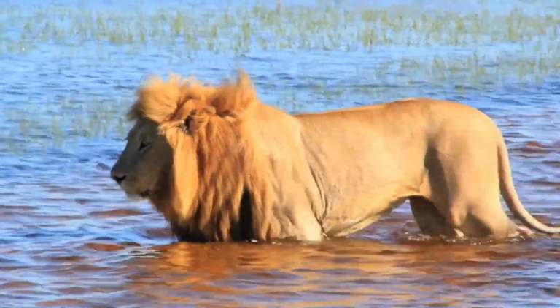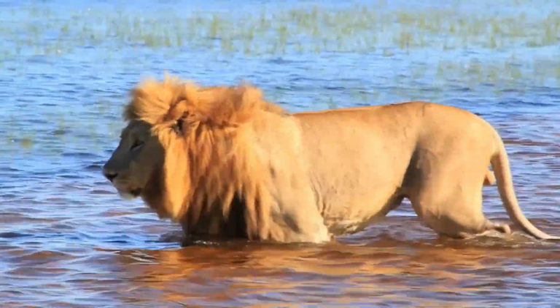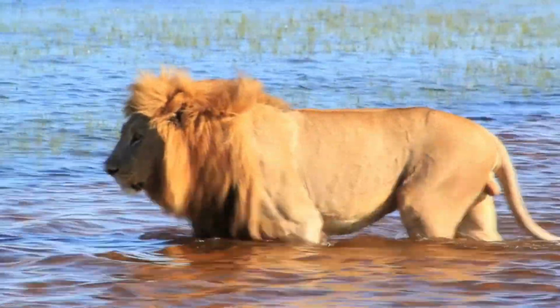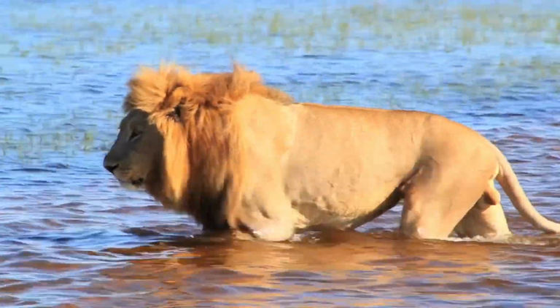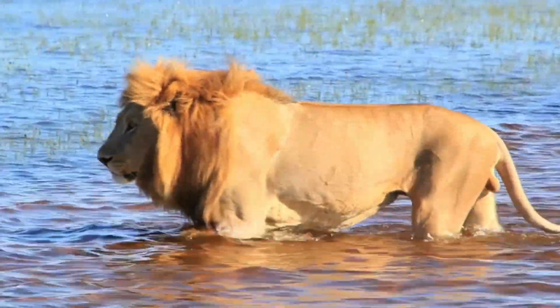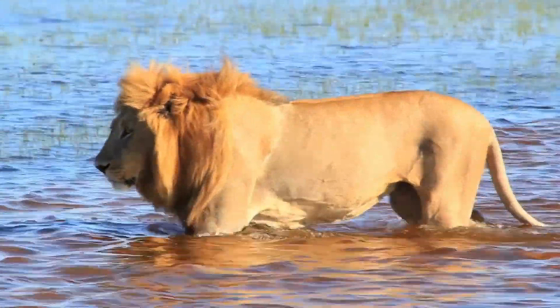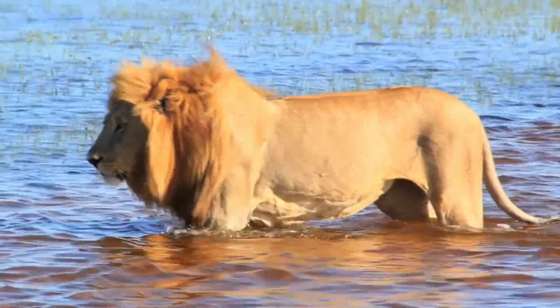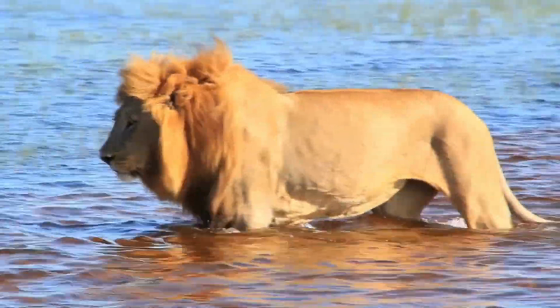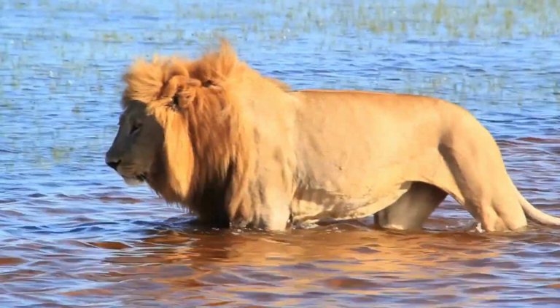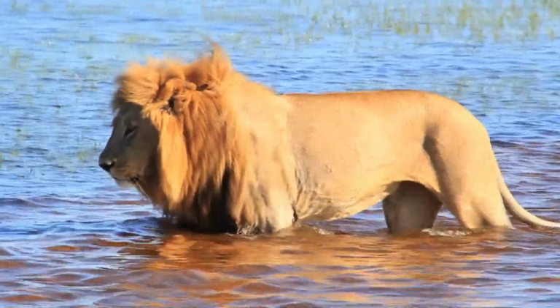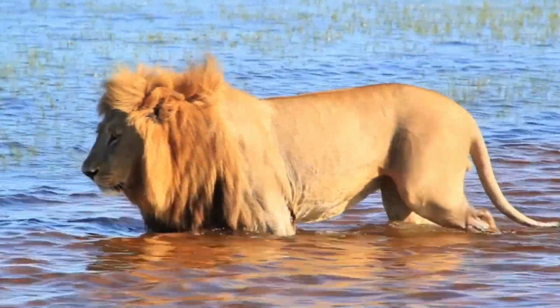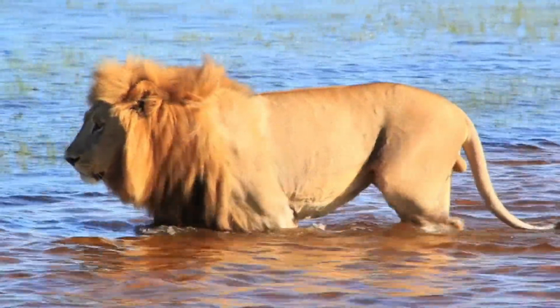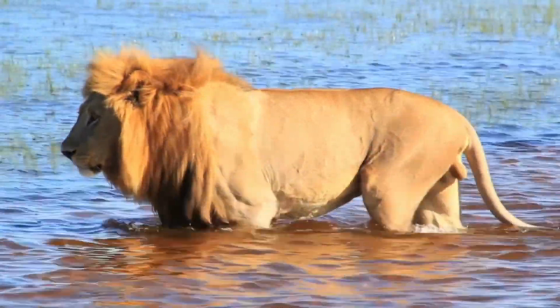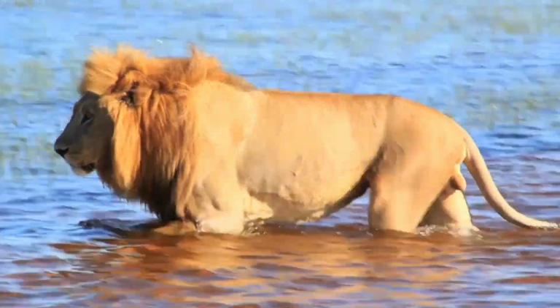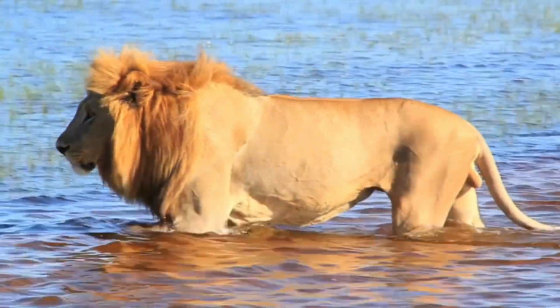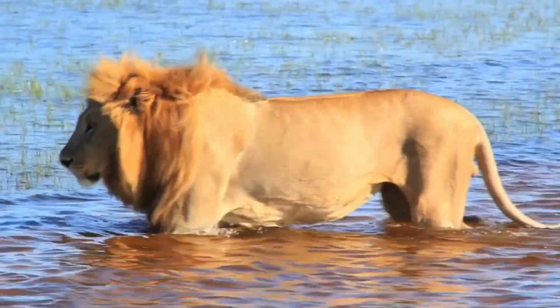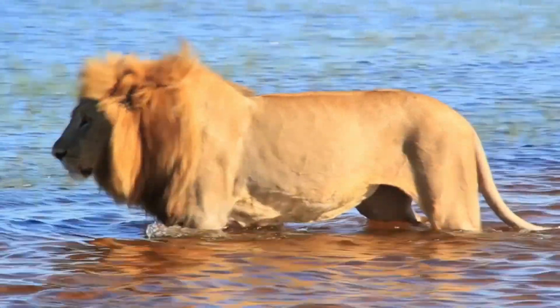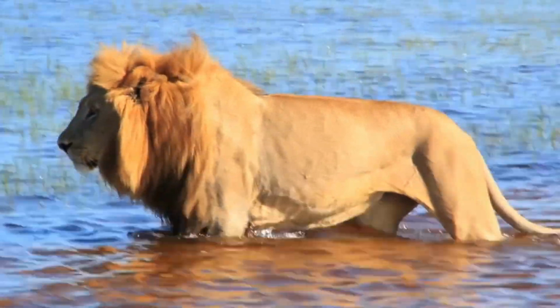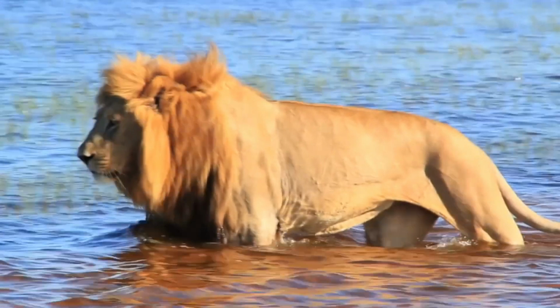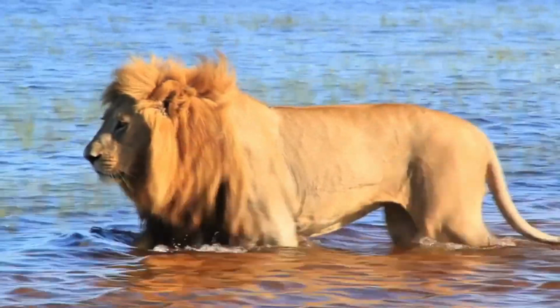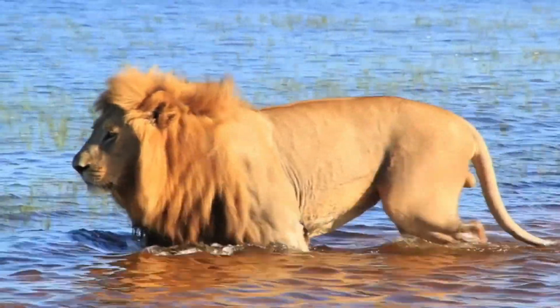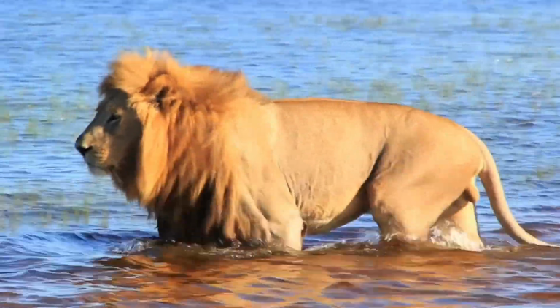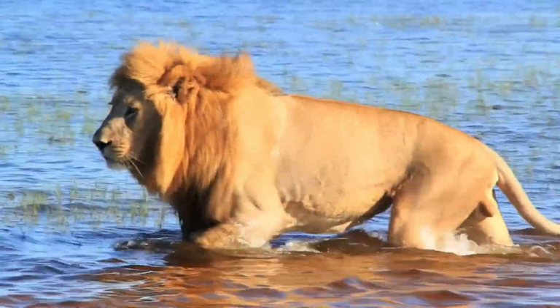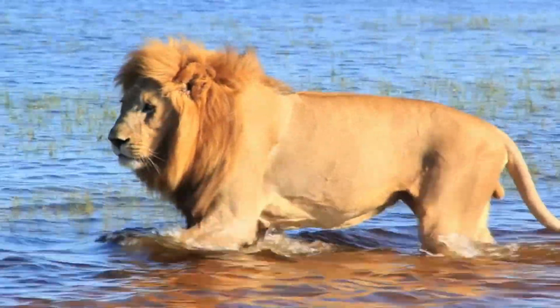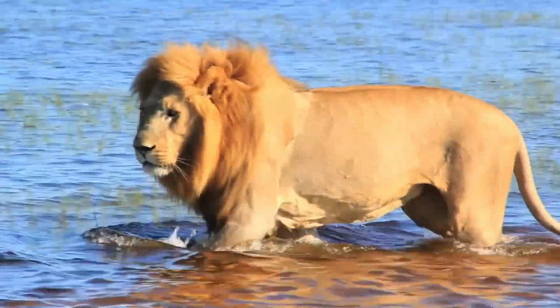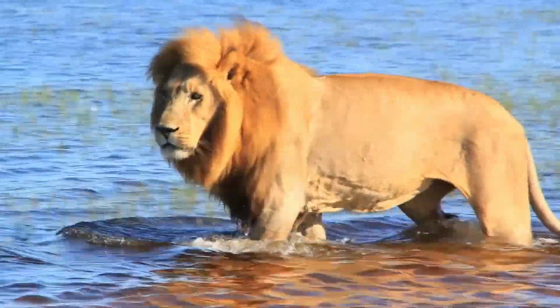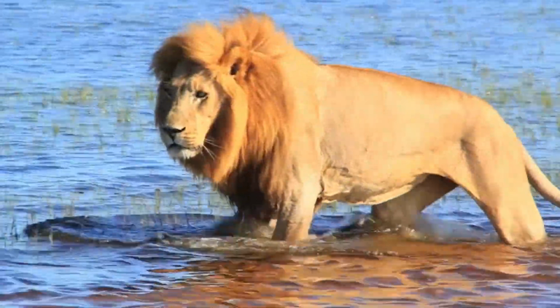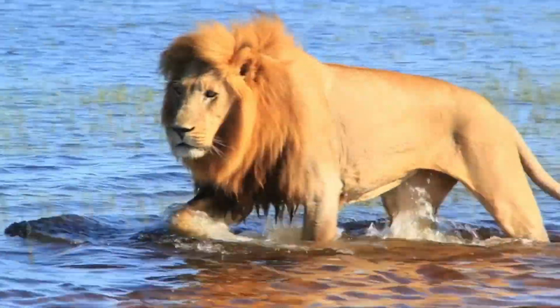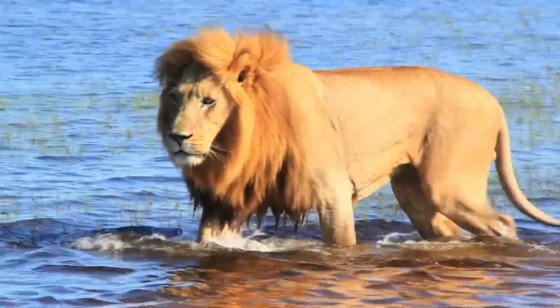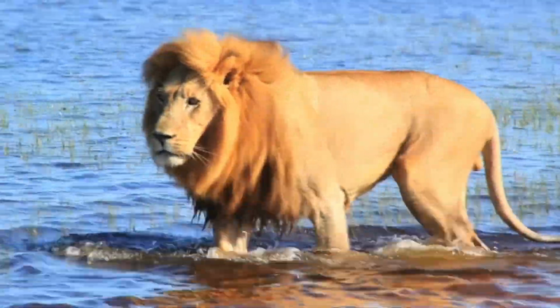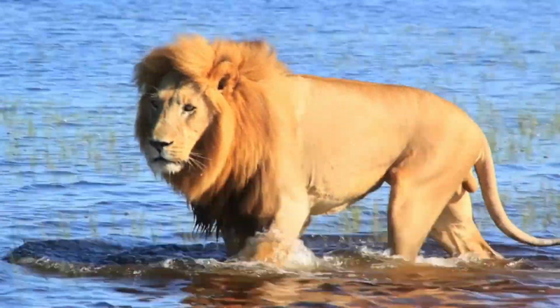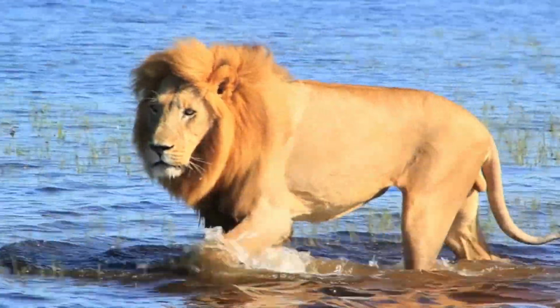Female lions are the main hunters. While they're out looking for food, the males guard the pride's territory and their young.